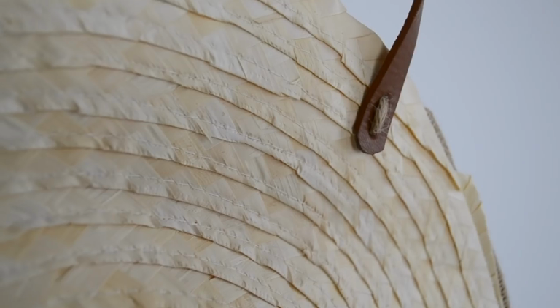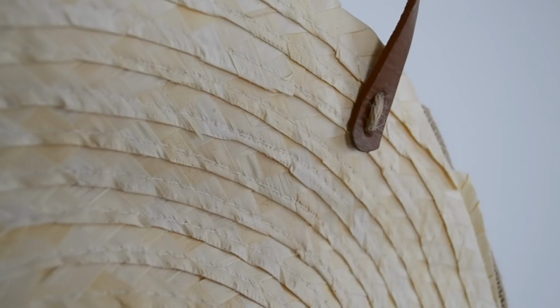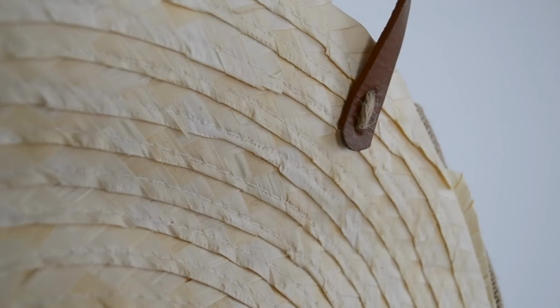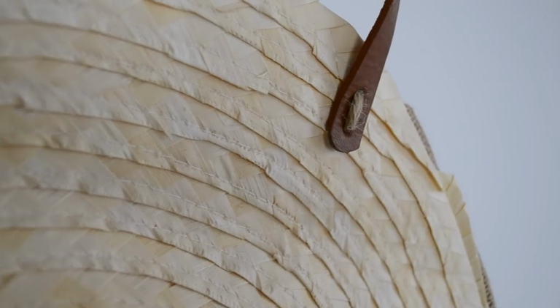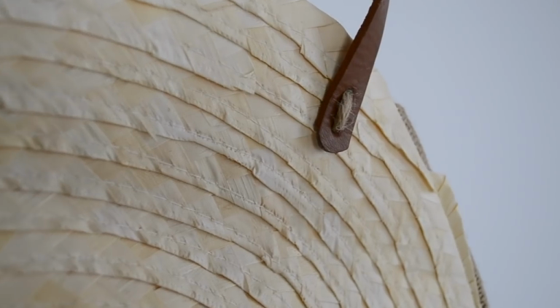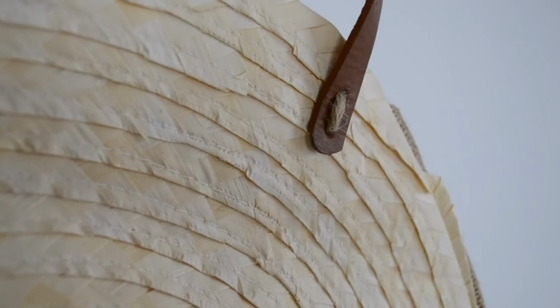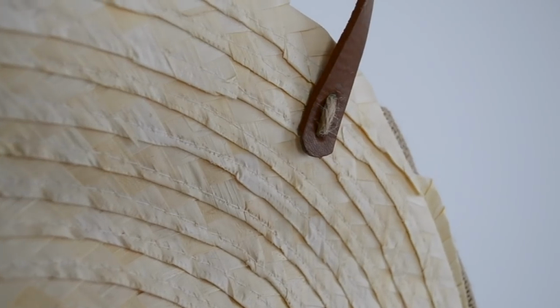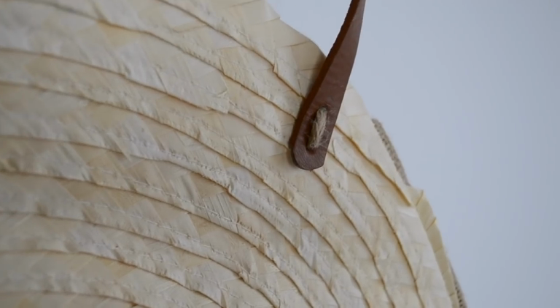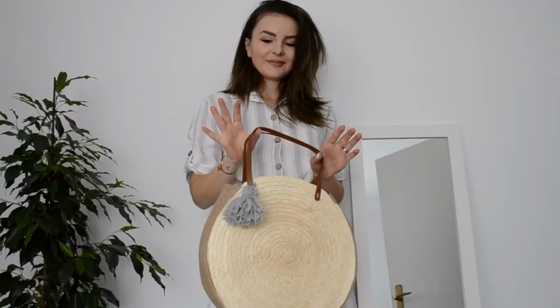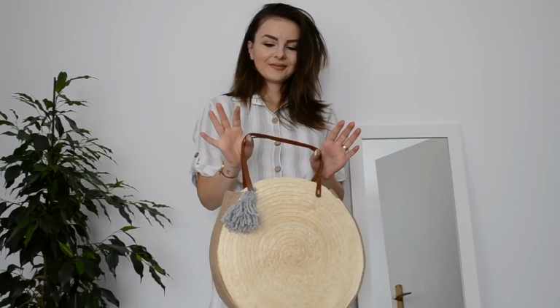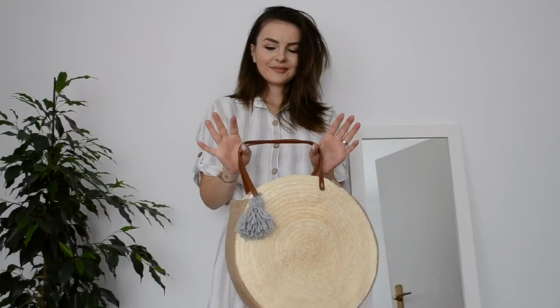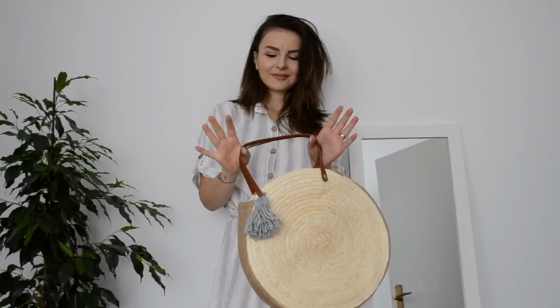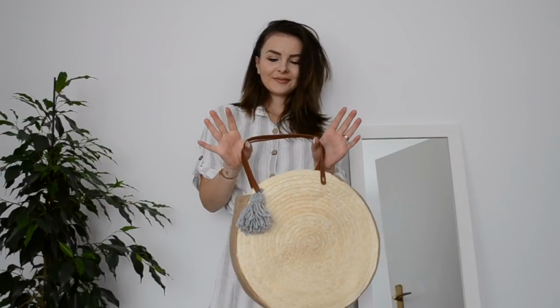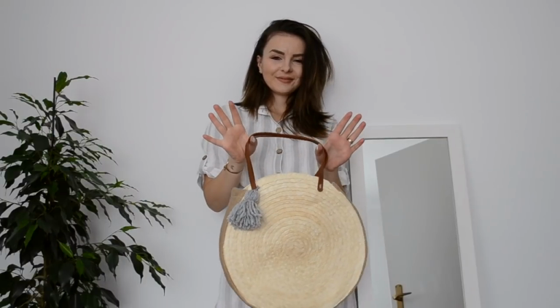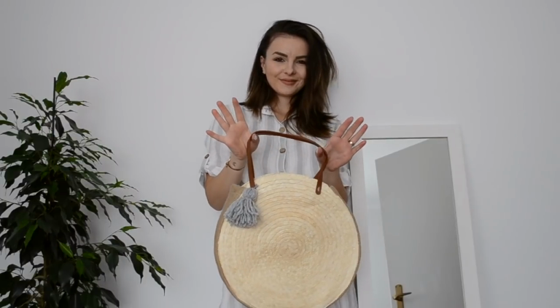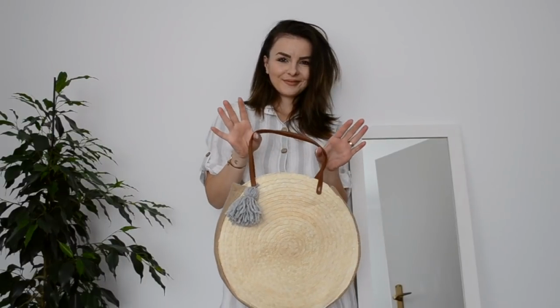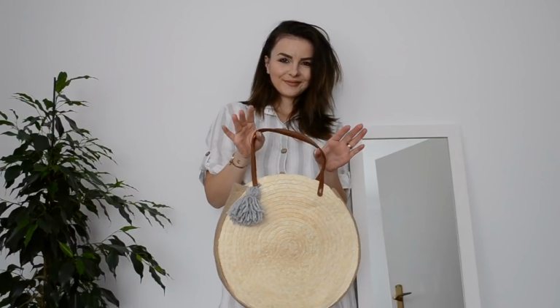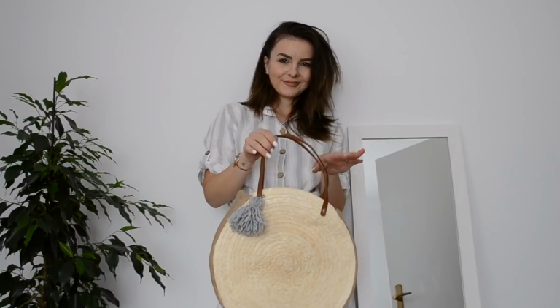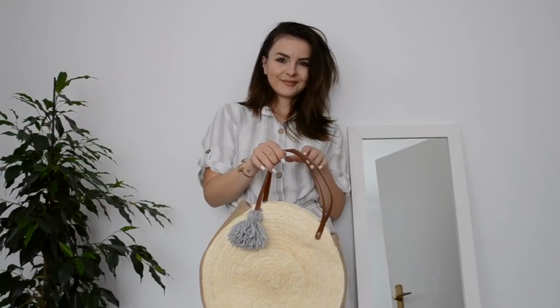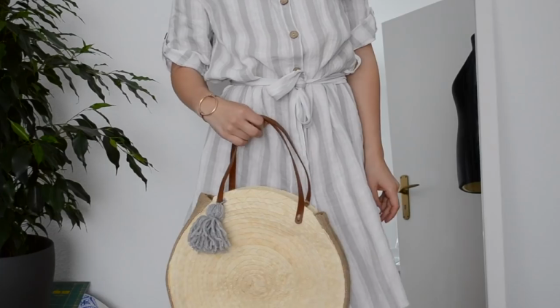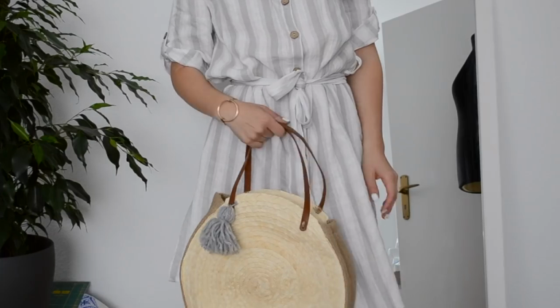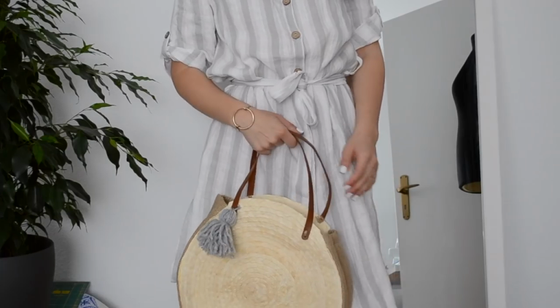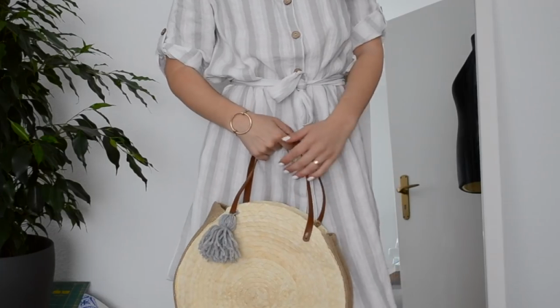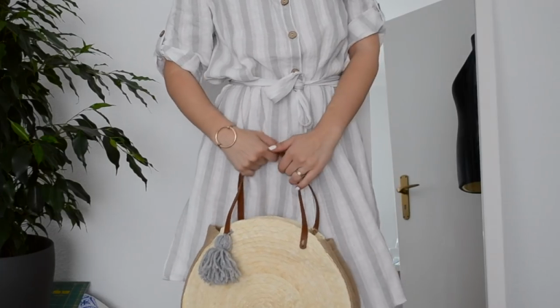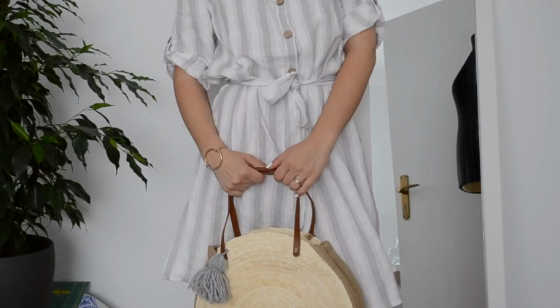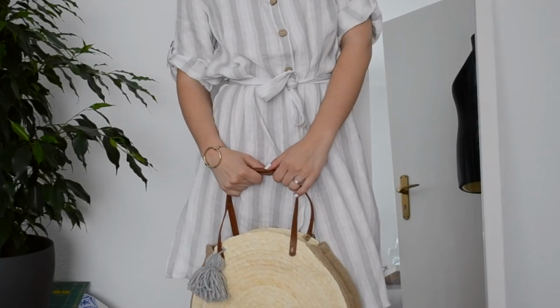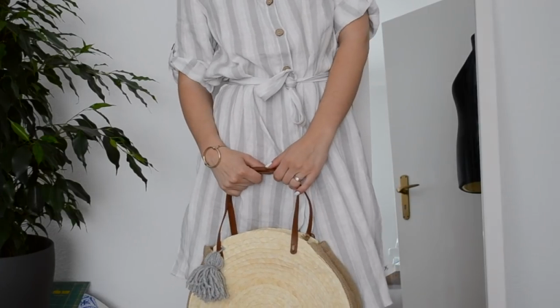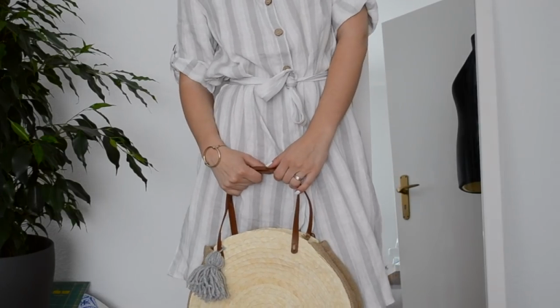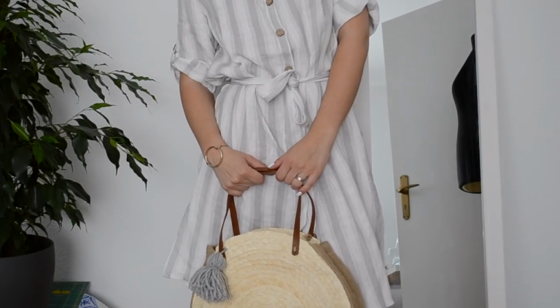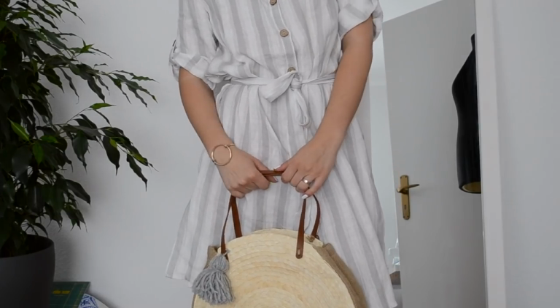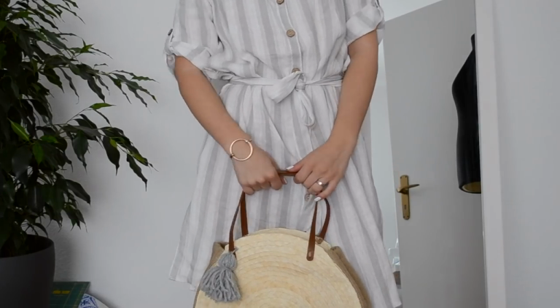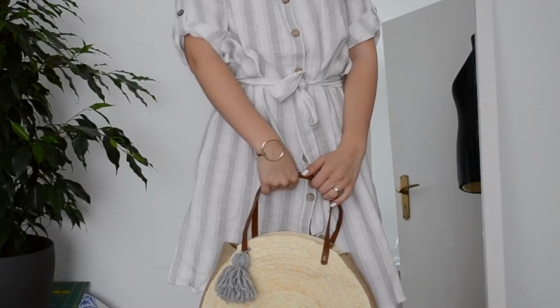Hi everyone! Today I'm going to show you a very easy way to make your own round straw bag.